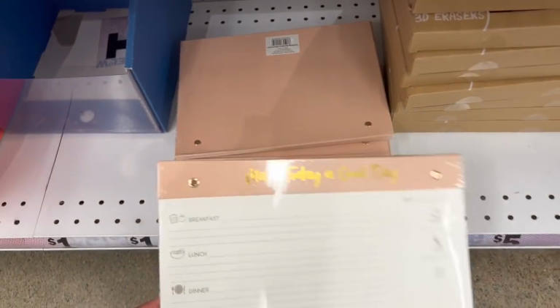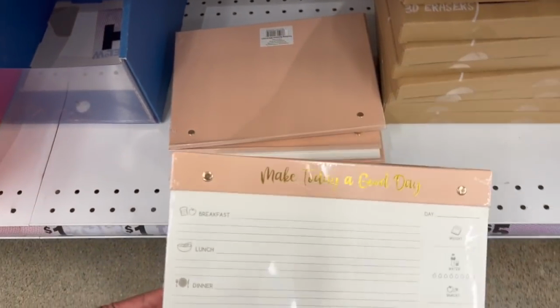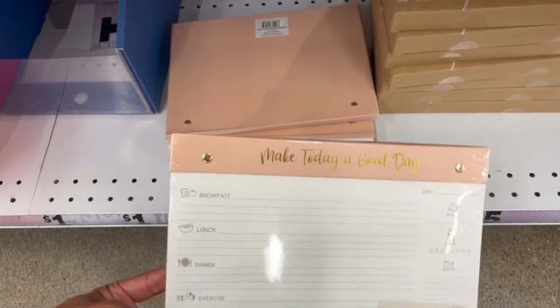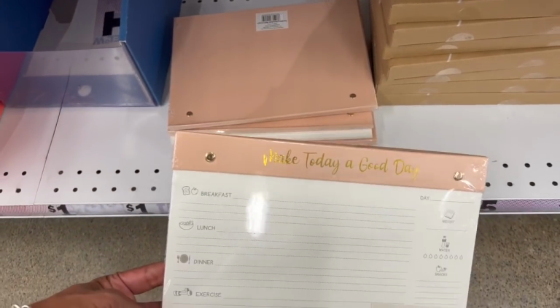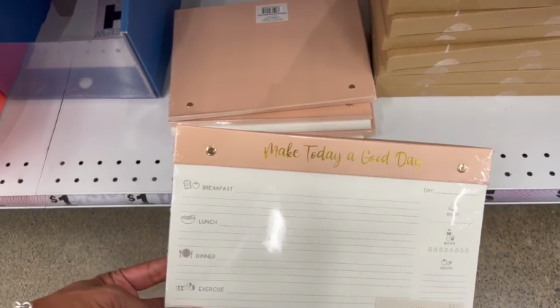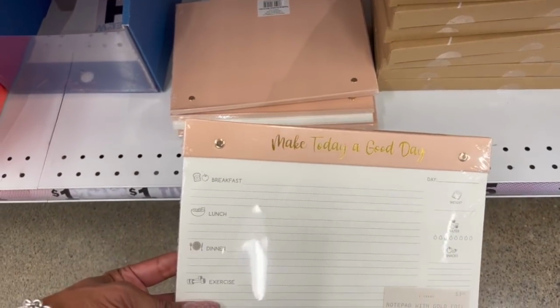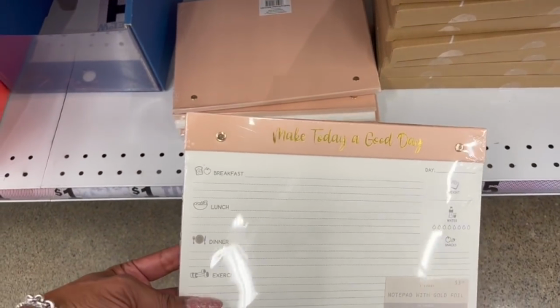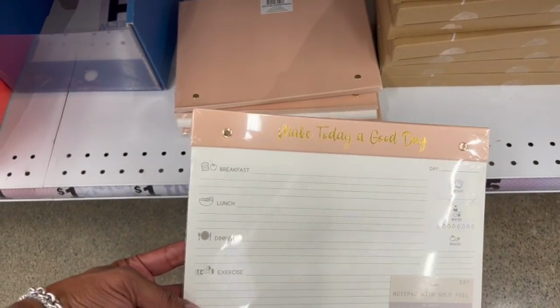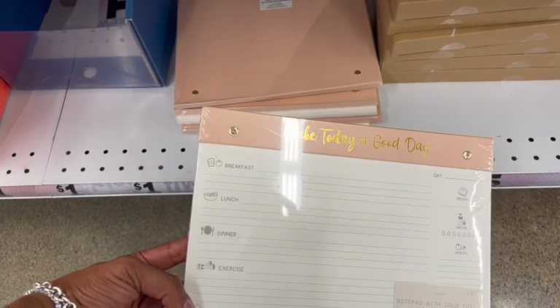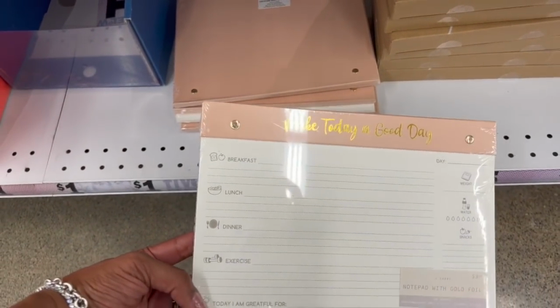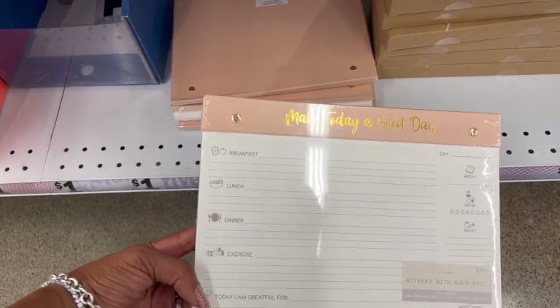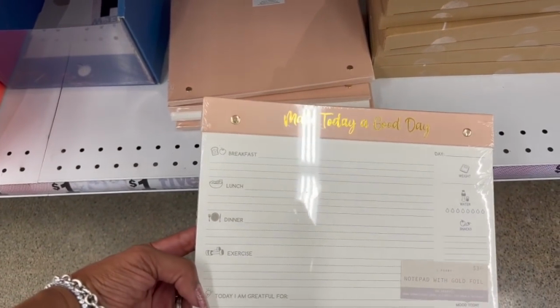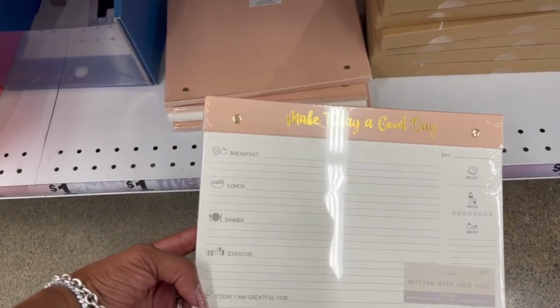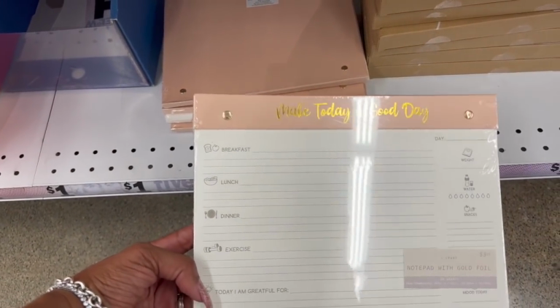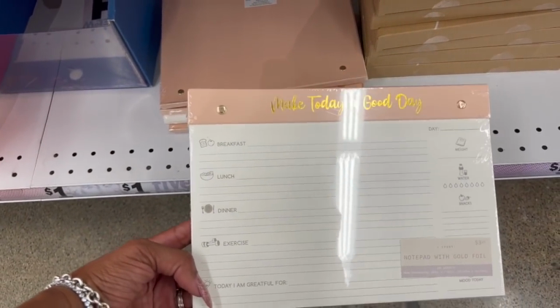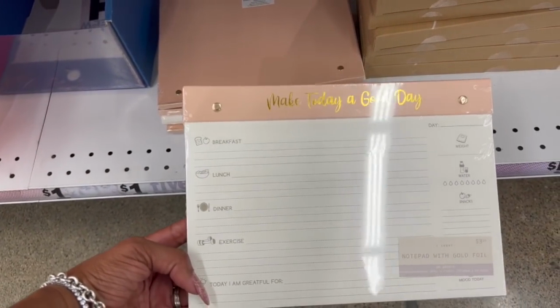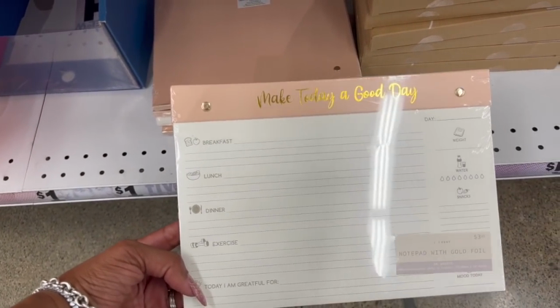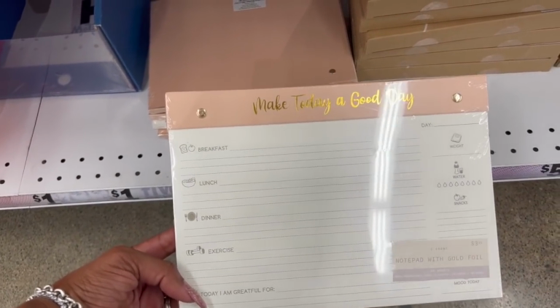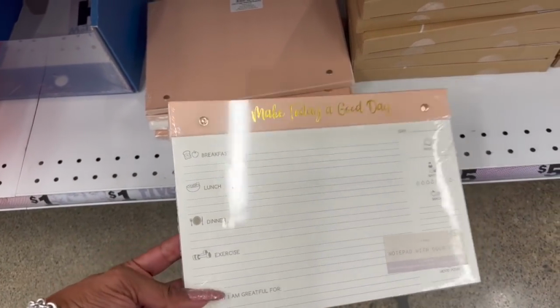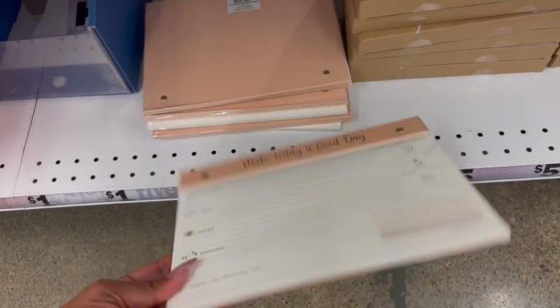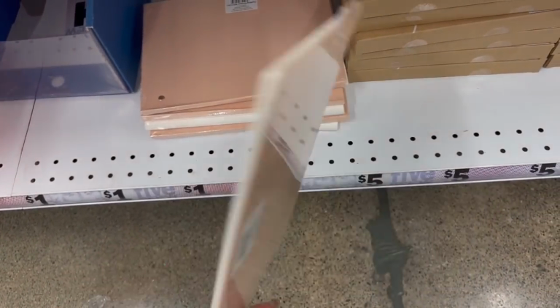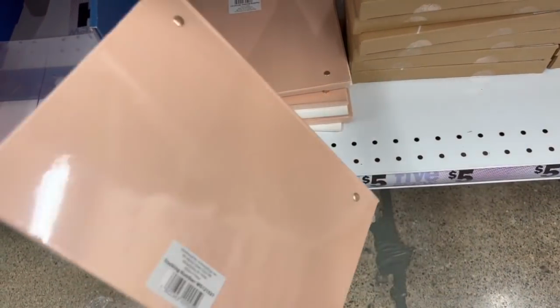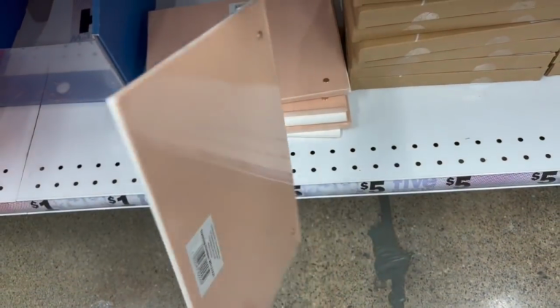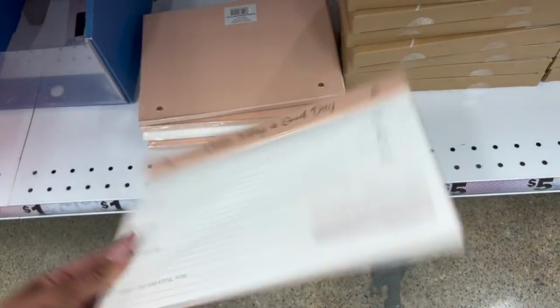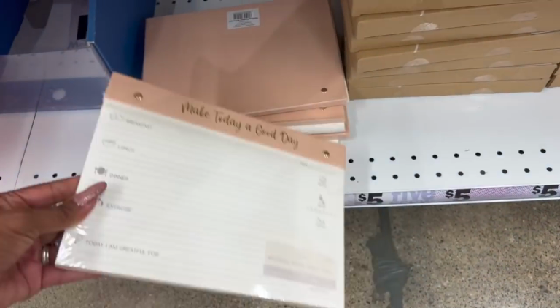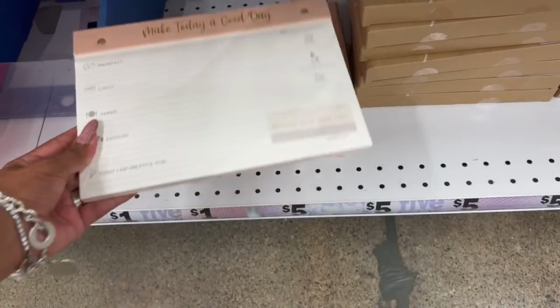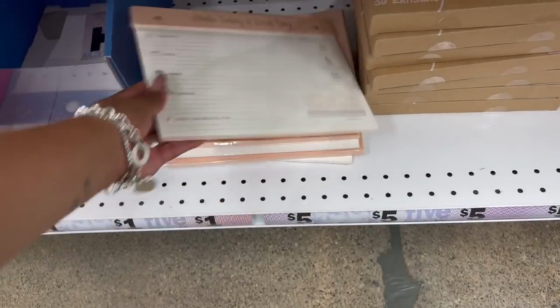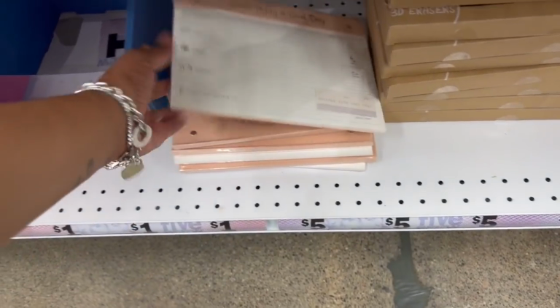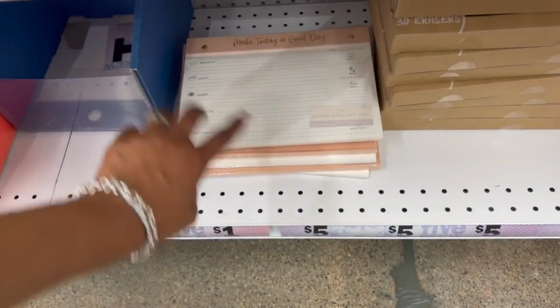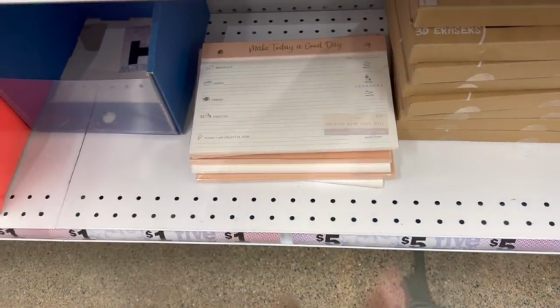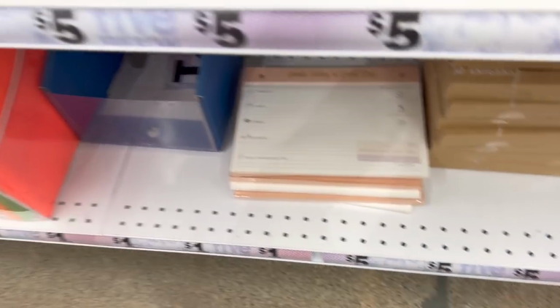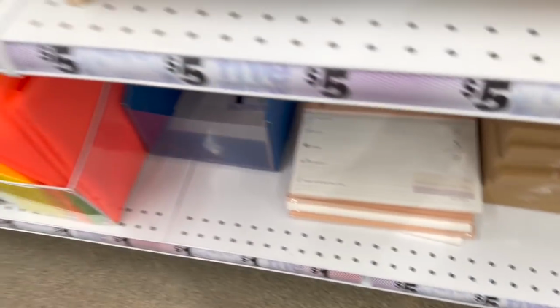These look new too — I like these with the gold foil. 'Make Today a Good Day,' breakfast, lunch, dinner, exercise, and 'Today I'm Grateful For' — for $3.25. That's actually really cute for $3.25.